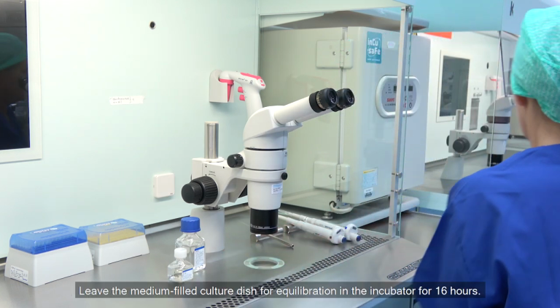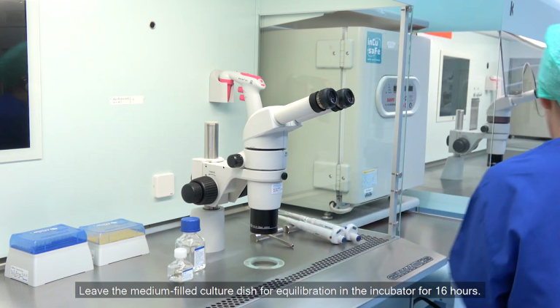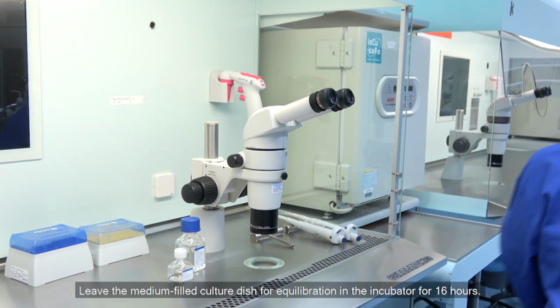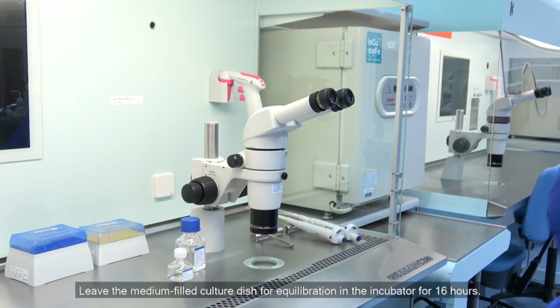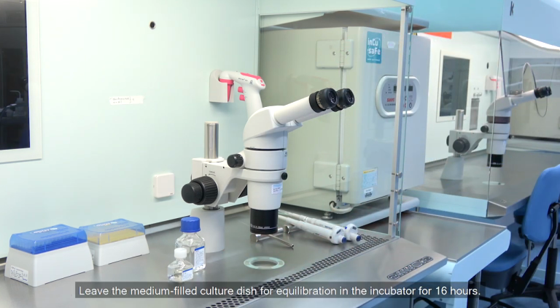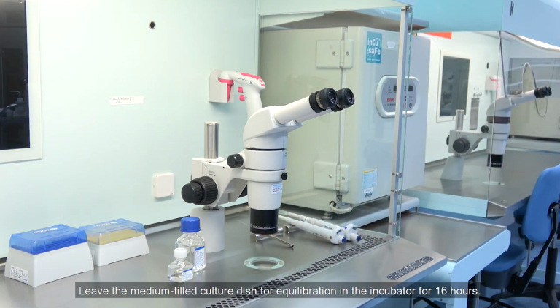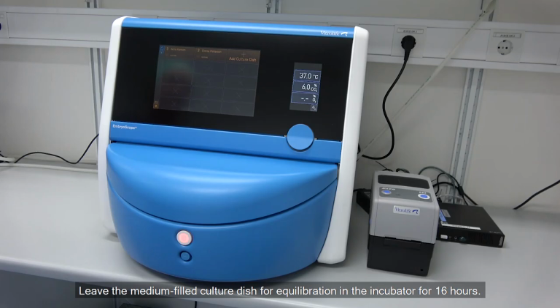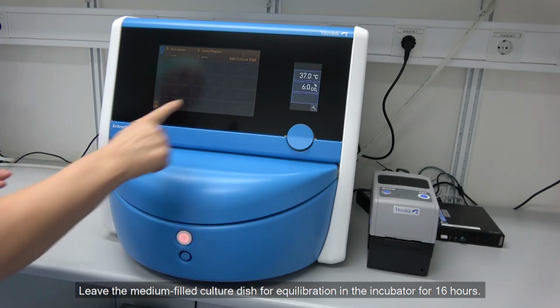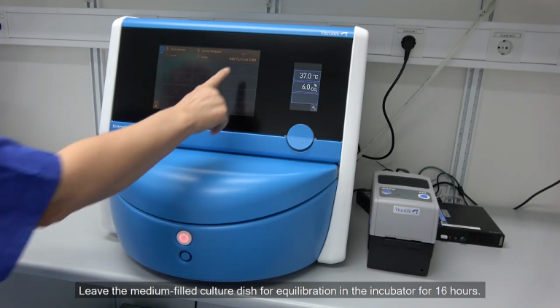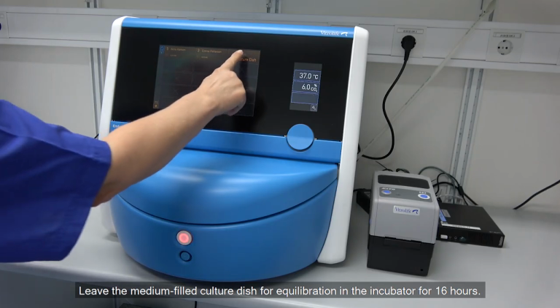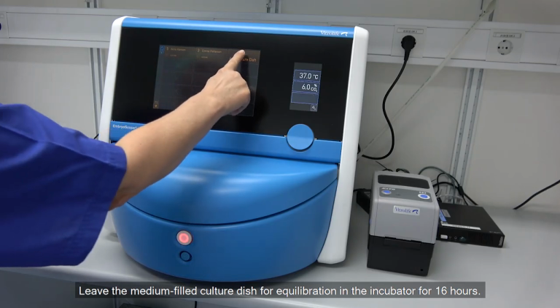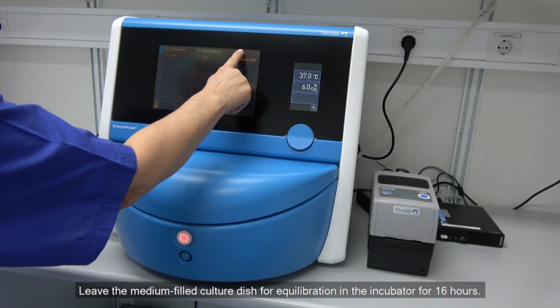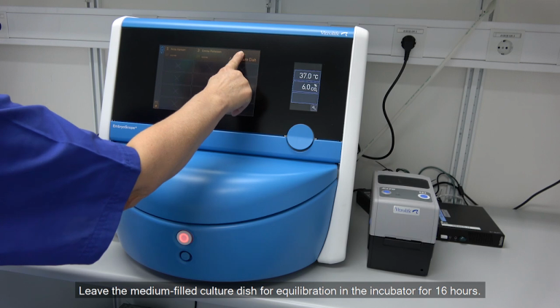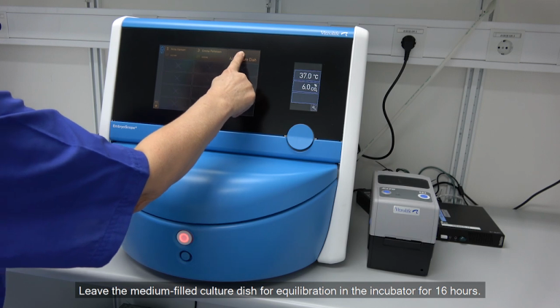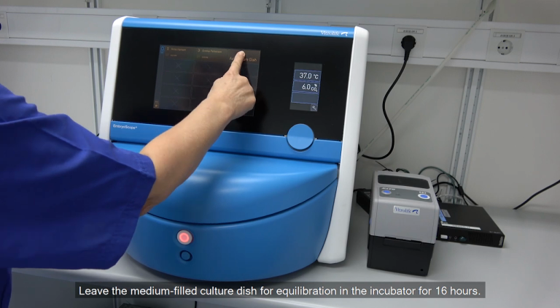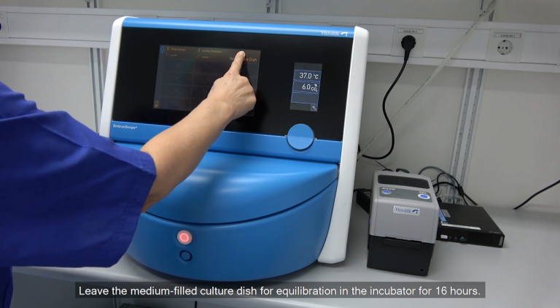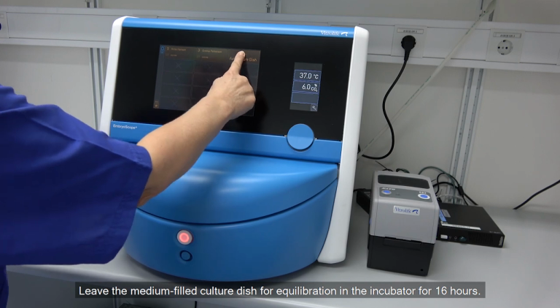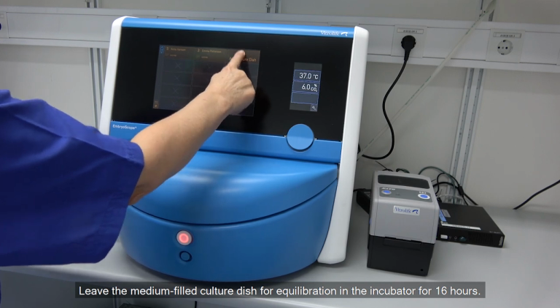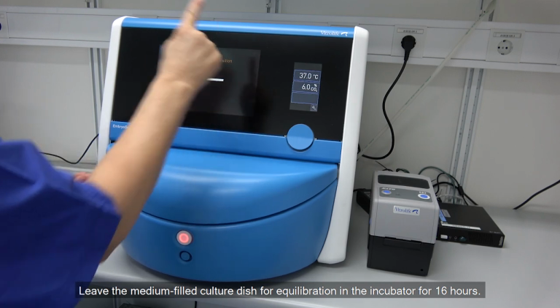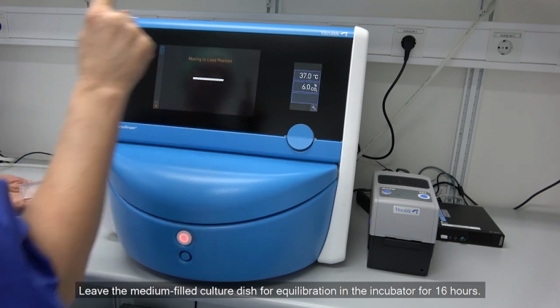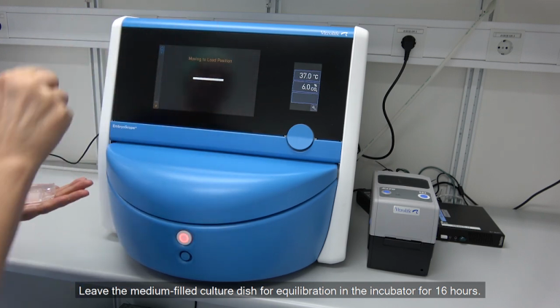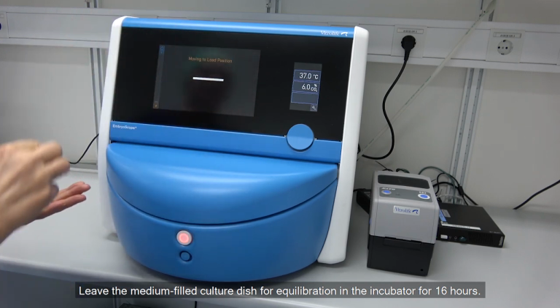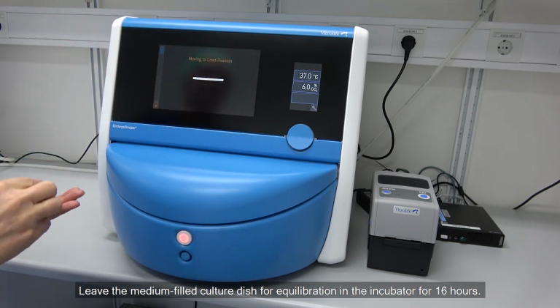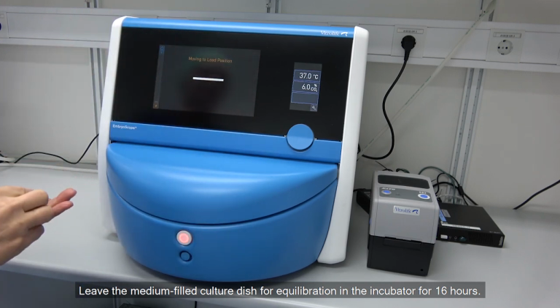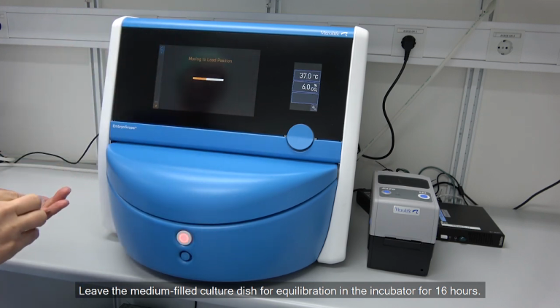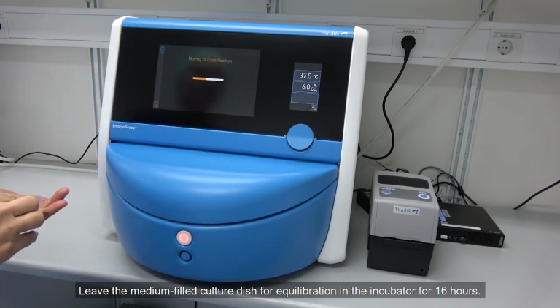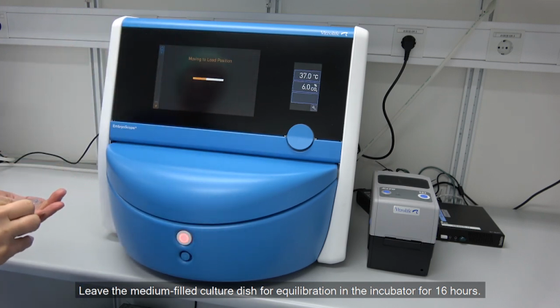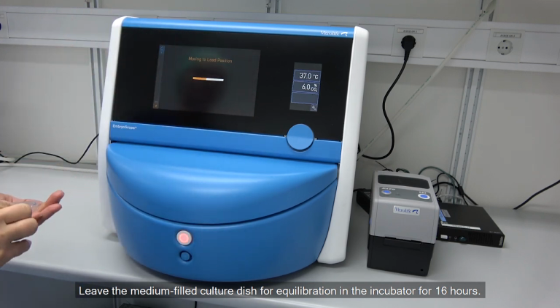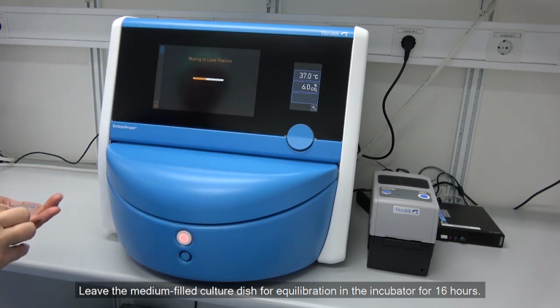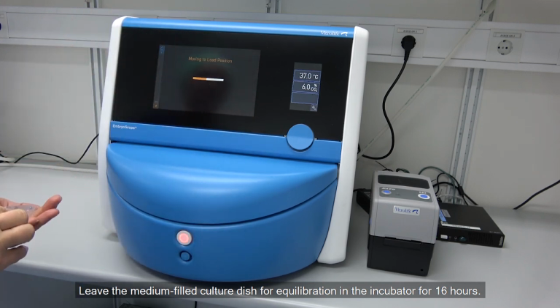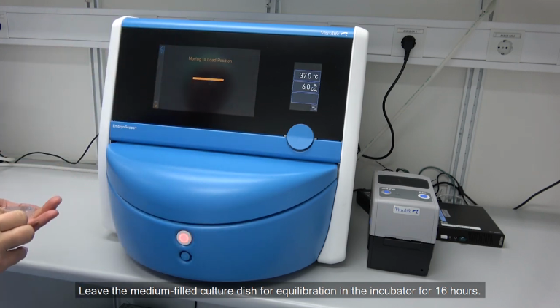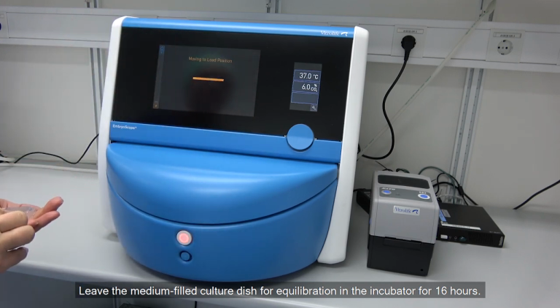Leave the media-filled culture dish for equilibration in the incubator for 16 hours.